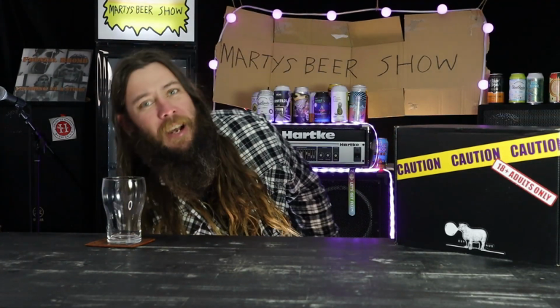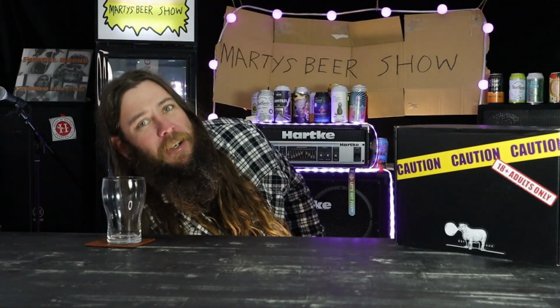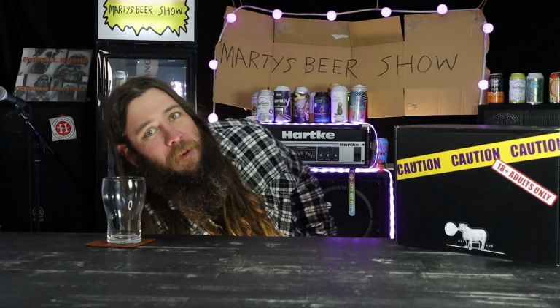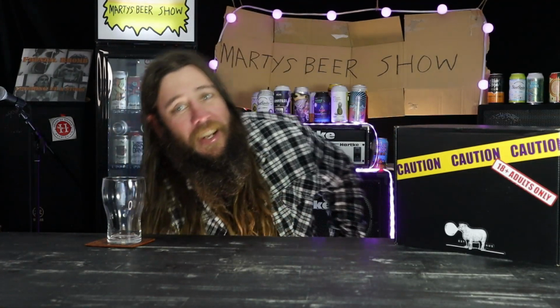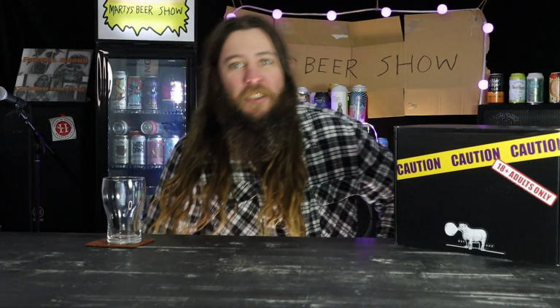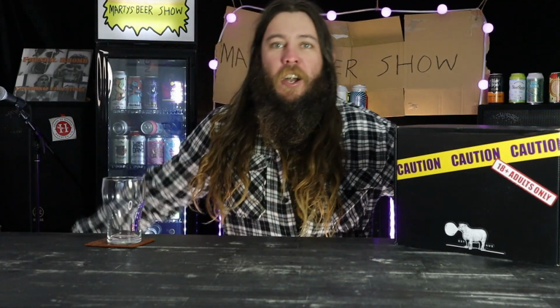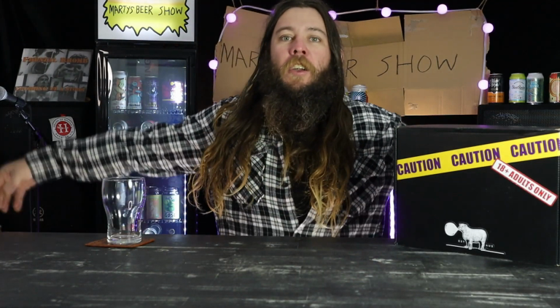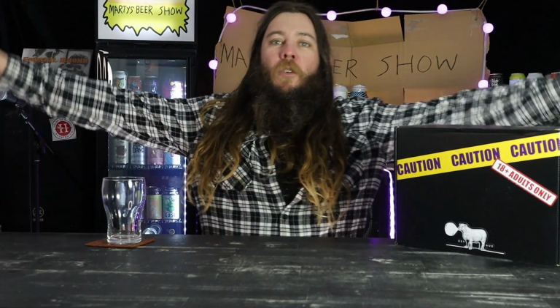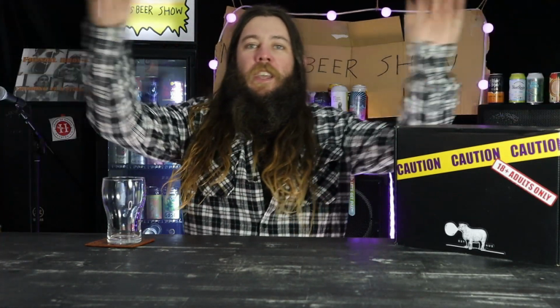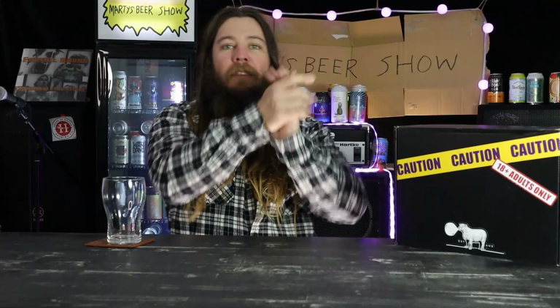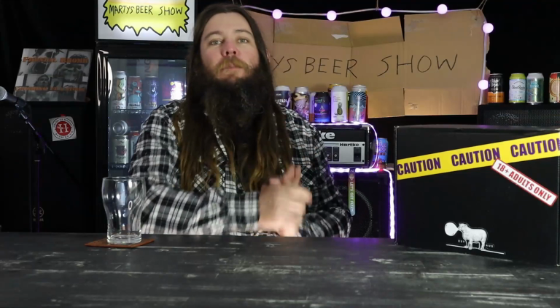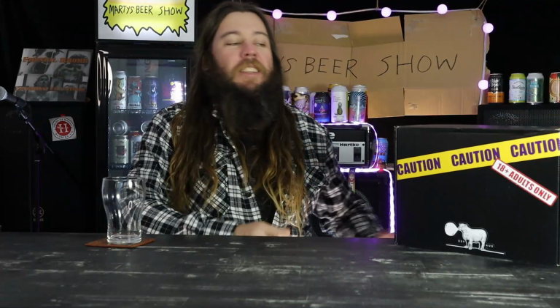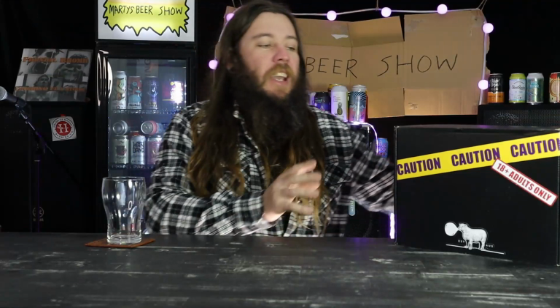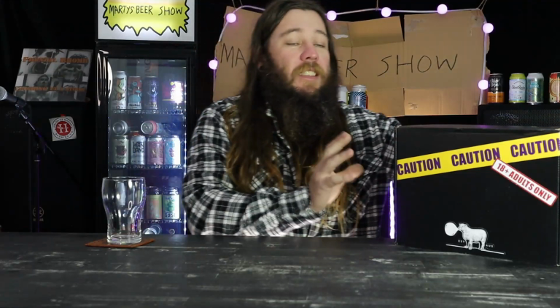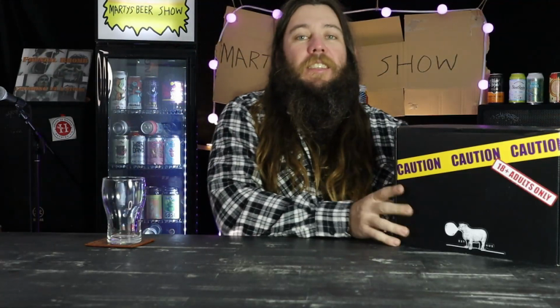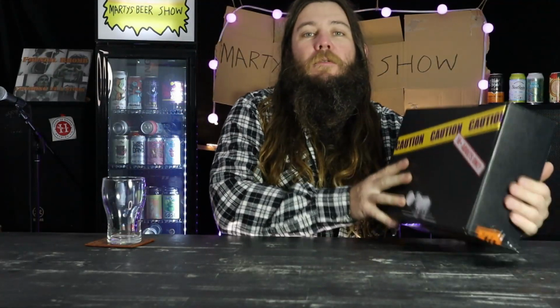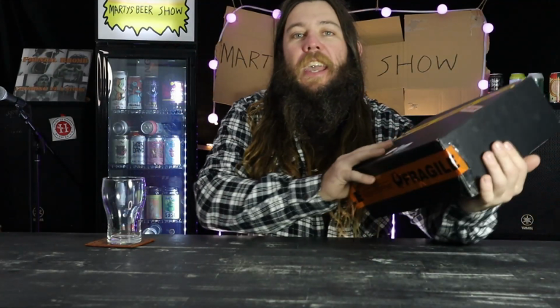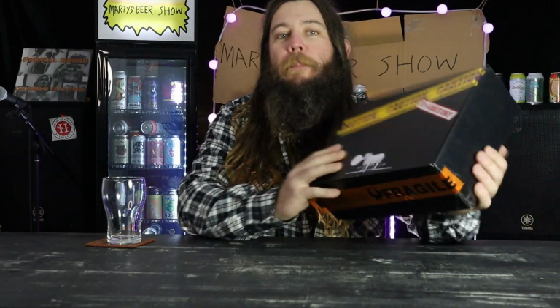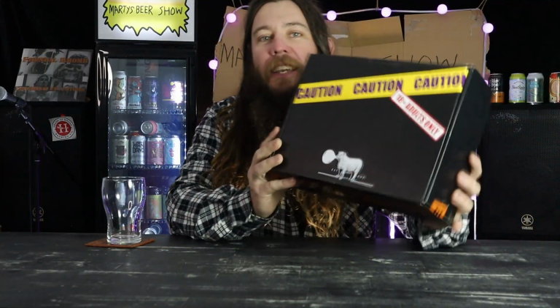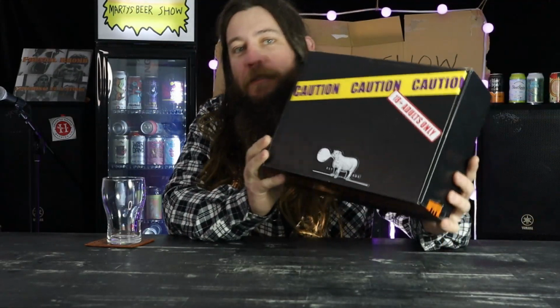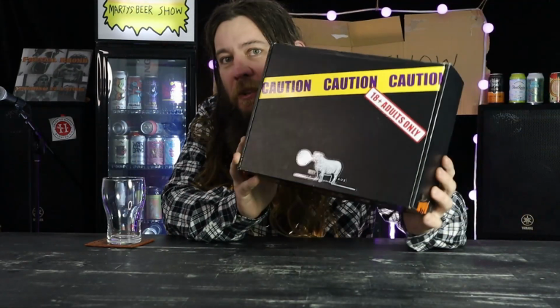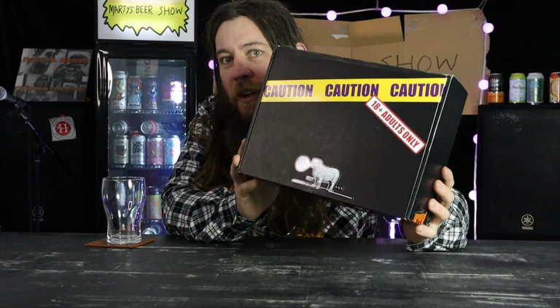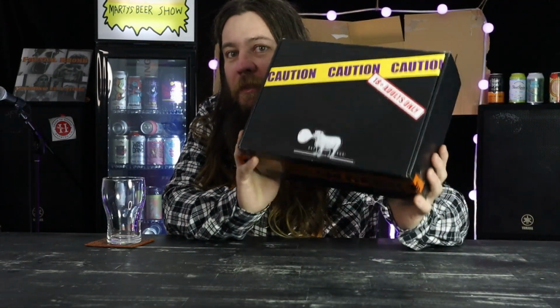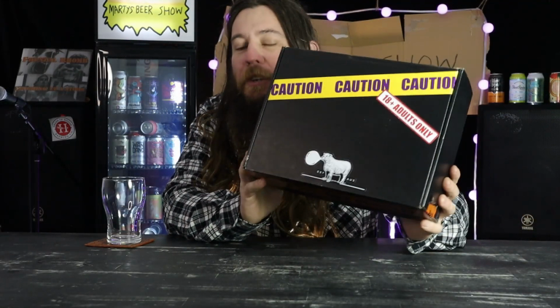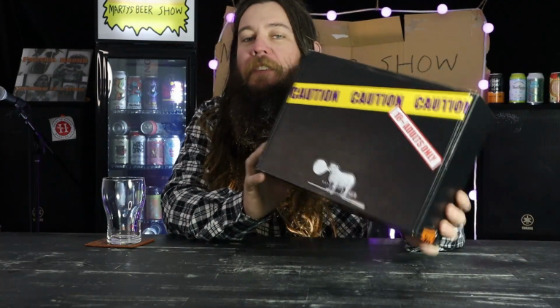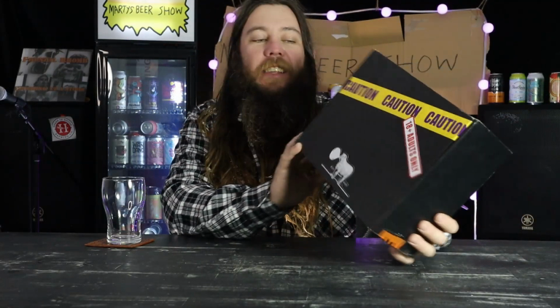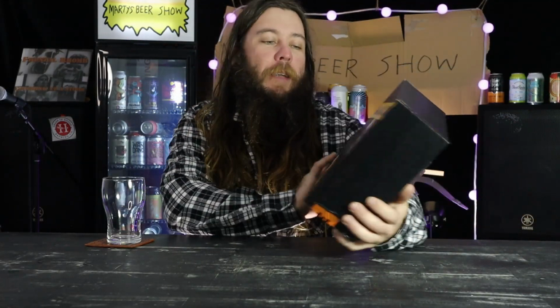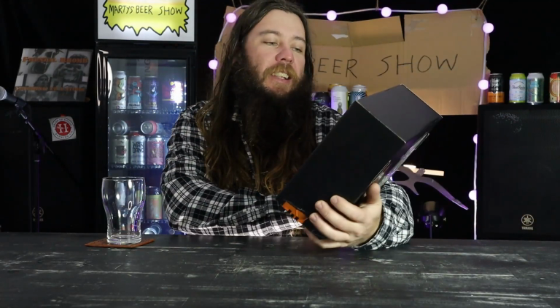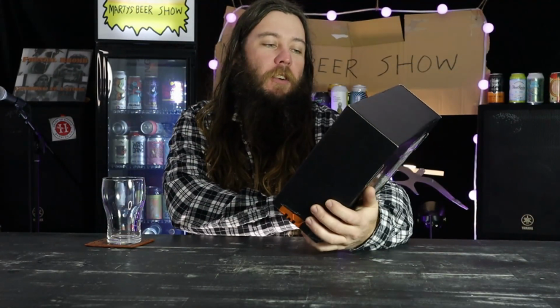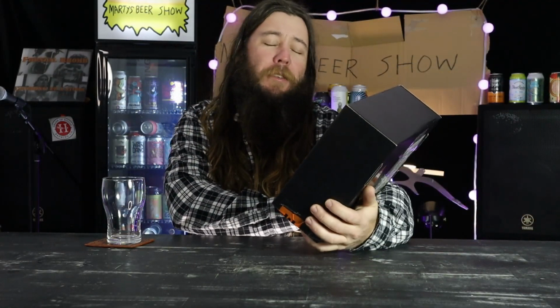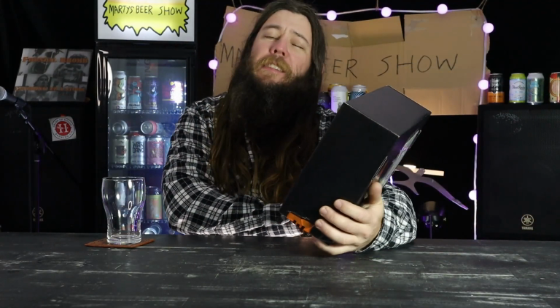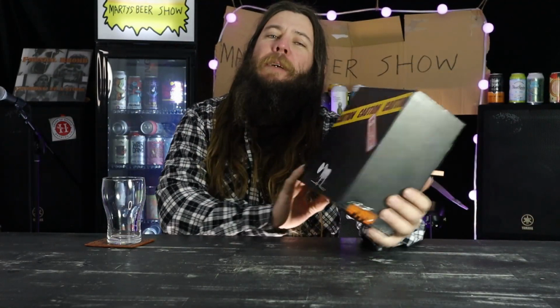Welcome back to Mike's Beer Show. Today on the show we have just been sent this little care package from the guys from Little Fat Lamb. Little Fat Lamb.